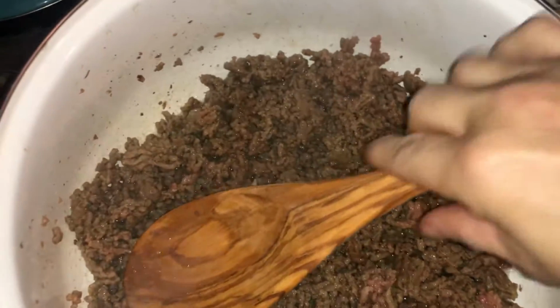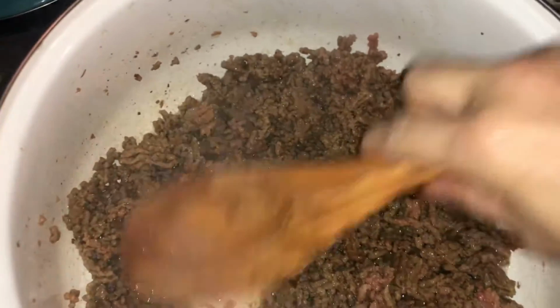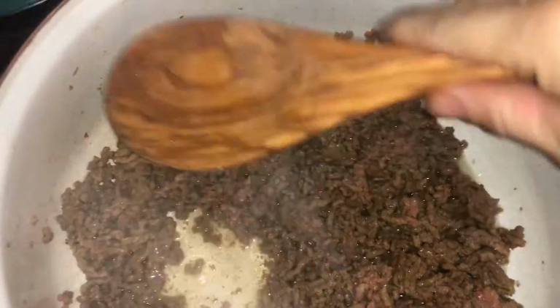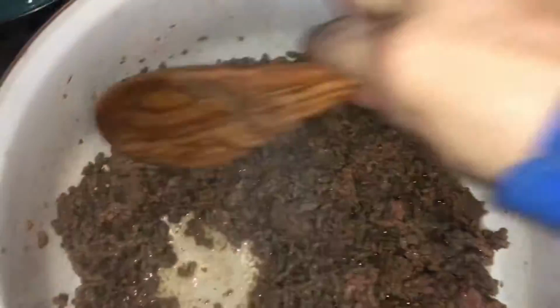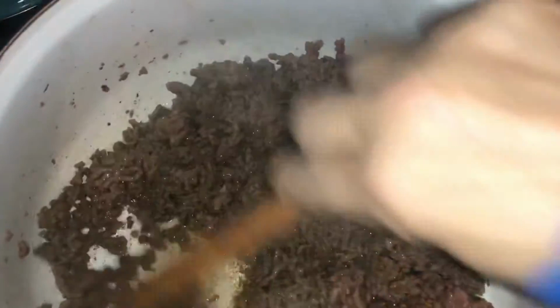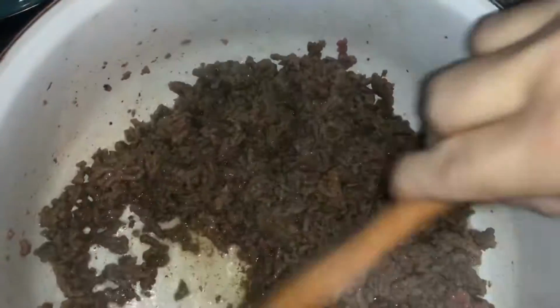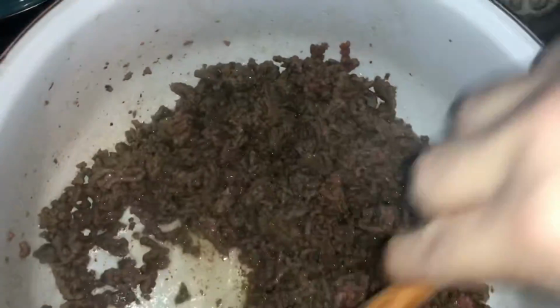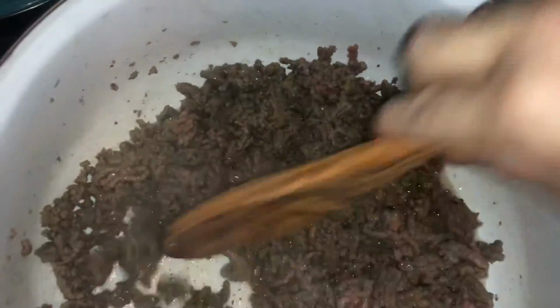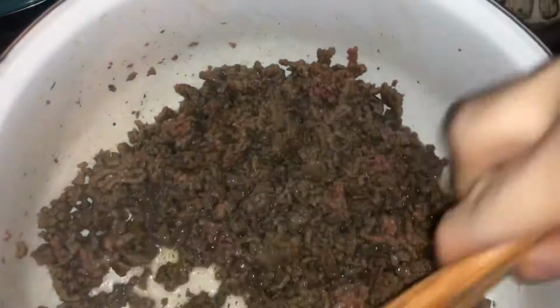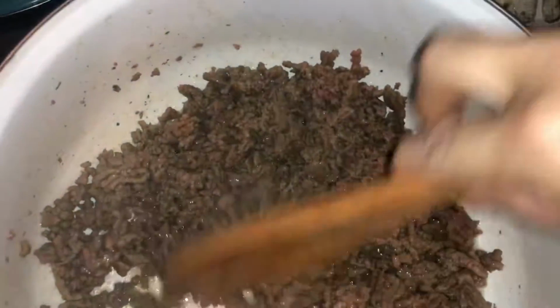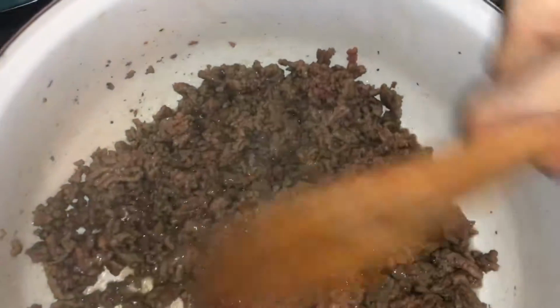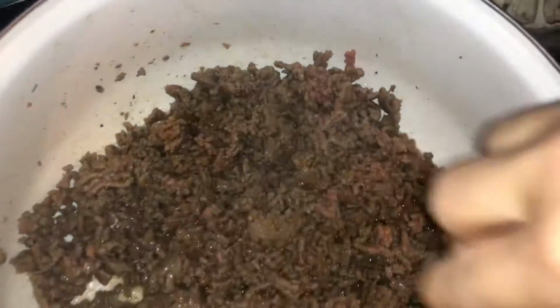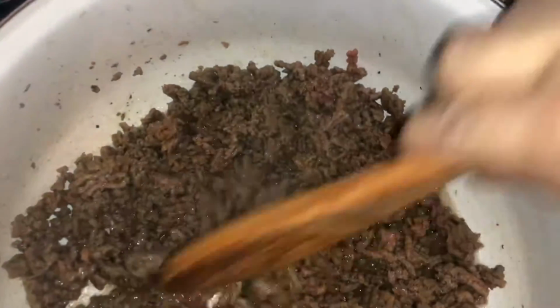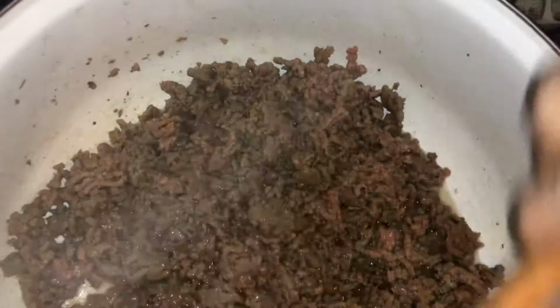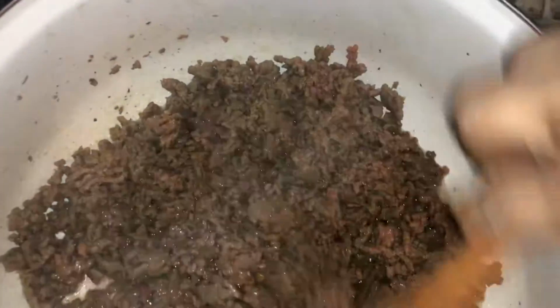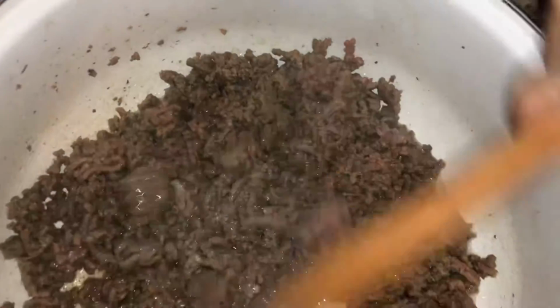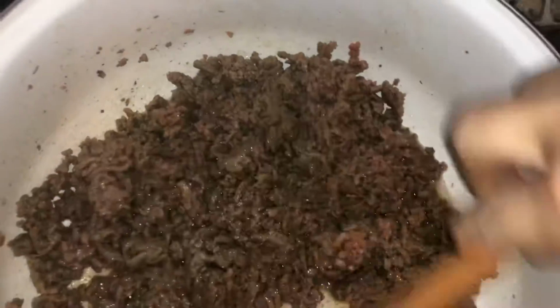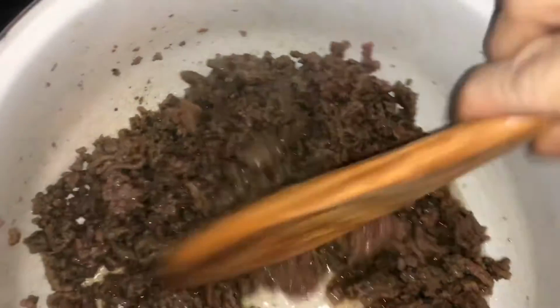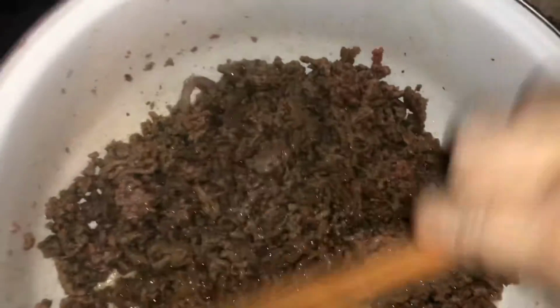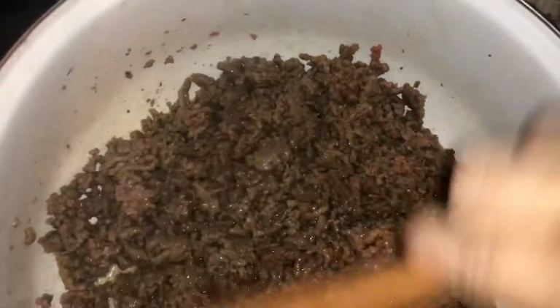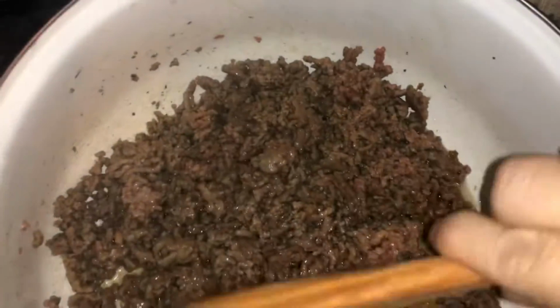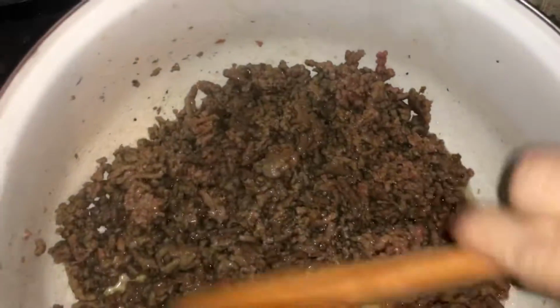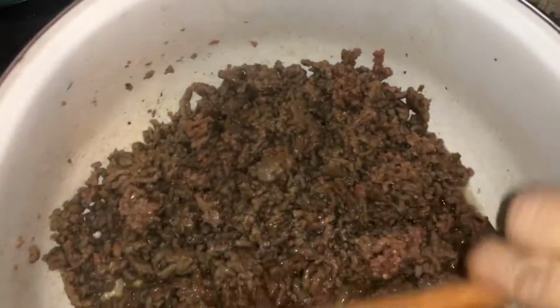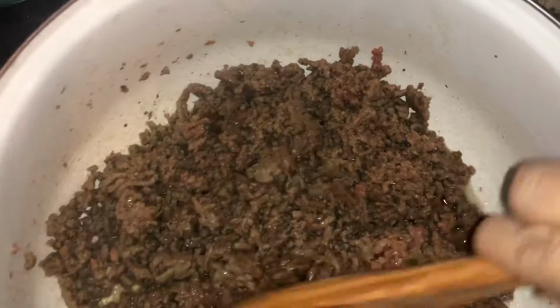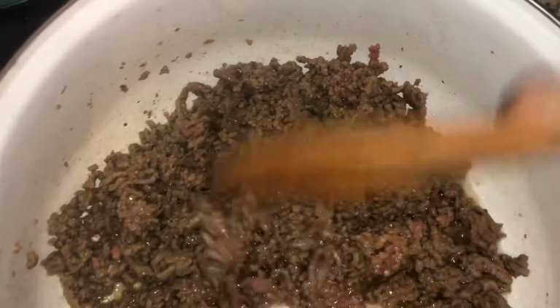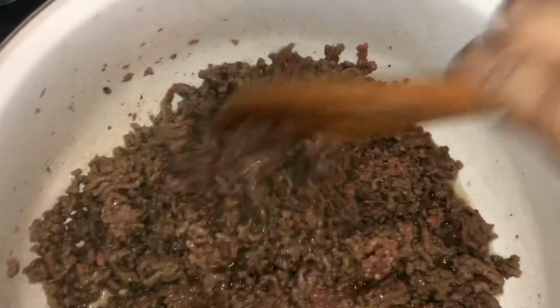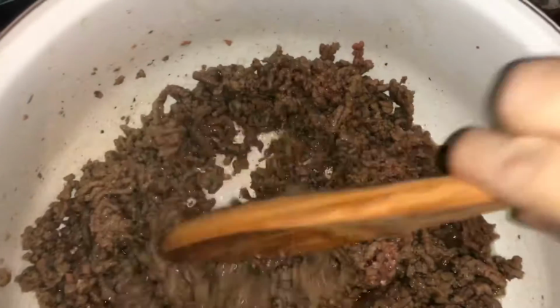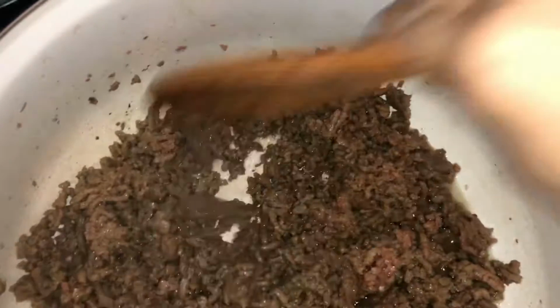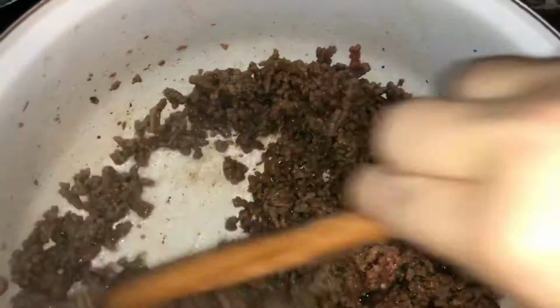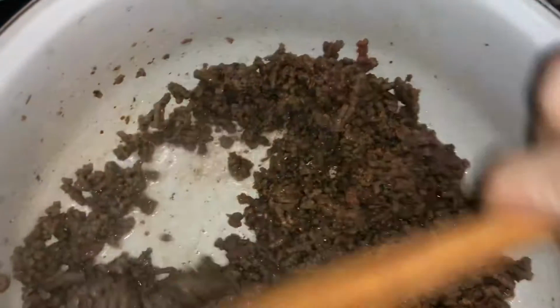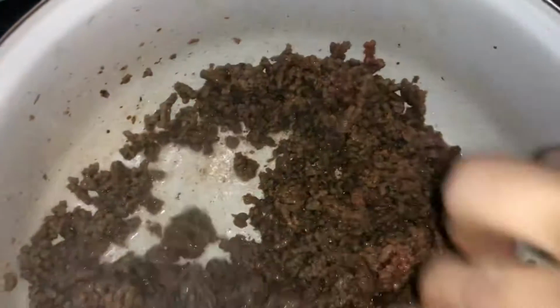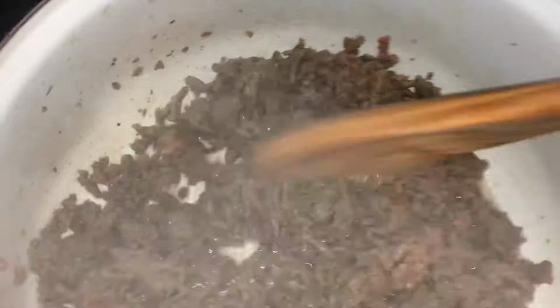Hey guys, how you all doing? I'm making some chili, kind of the way my mom made it.